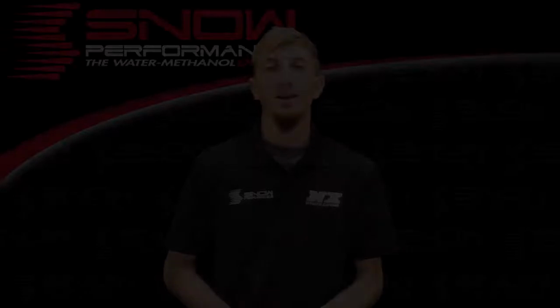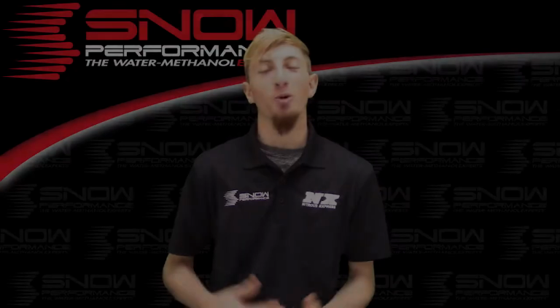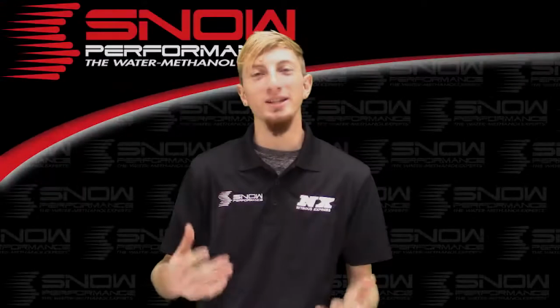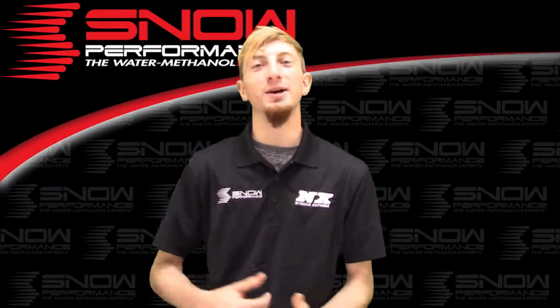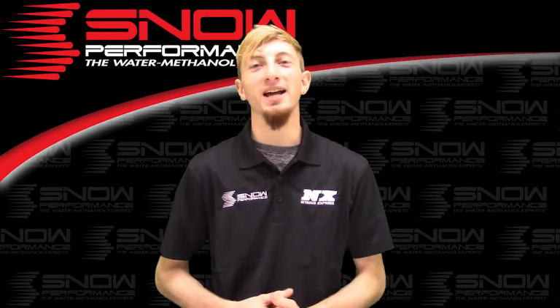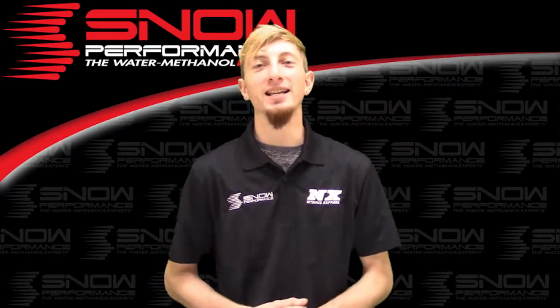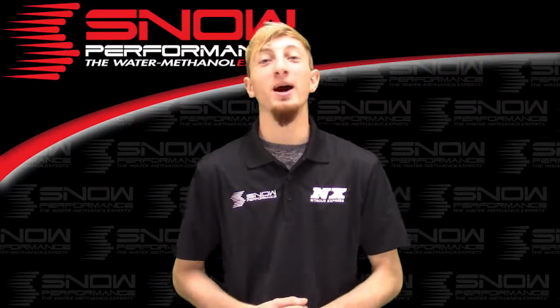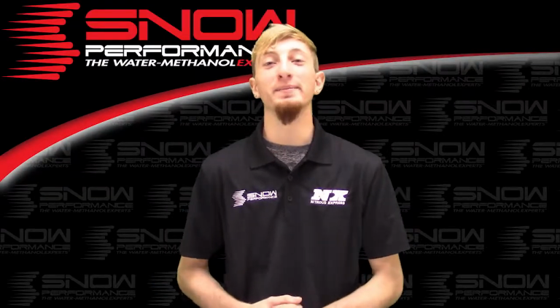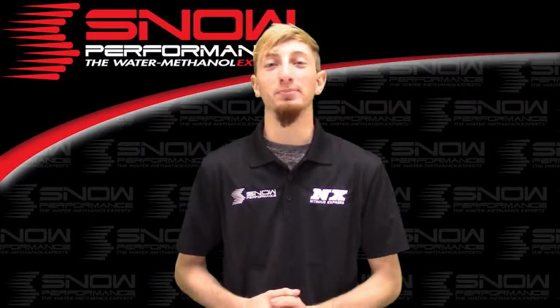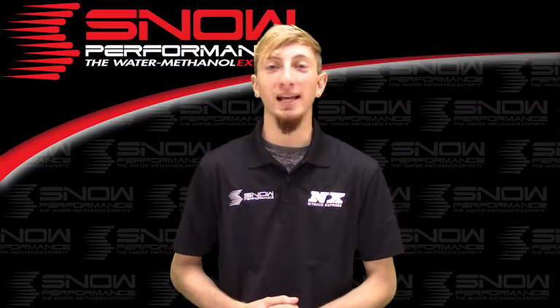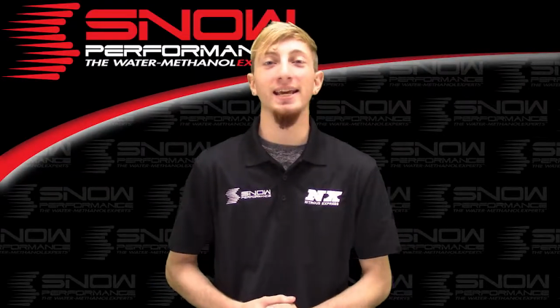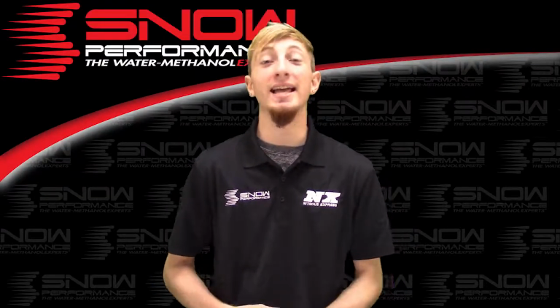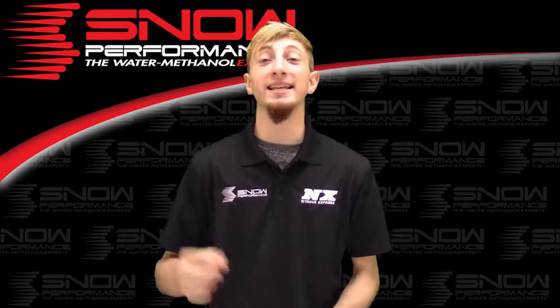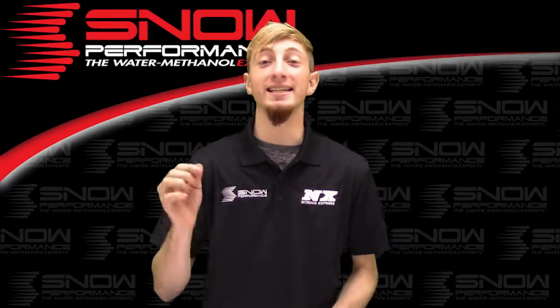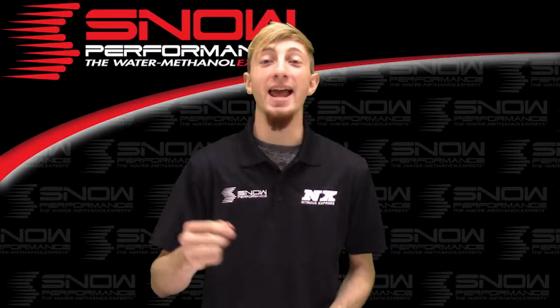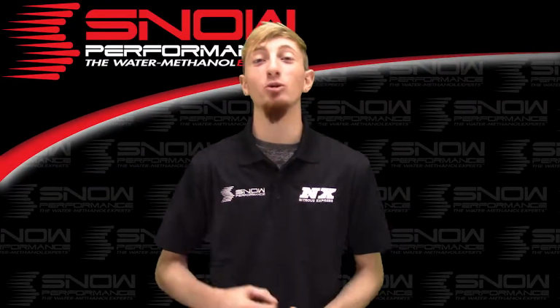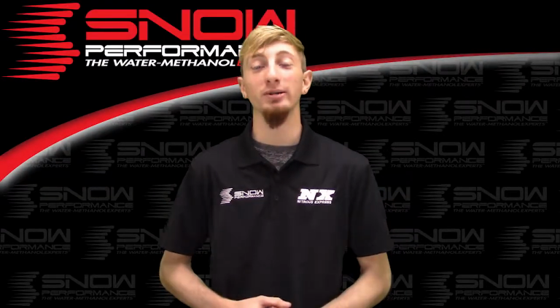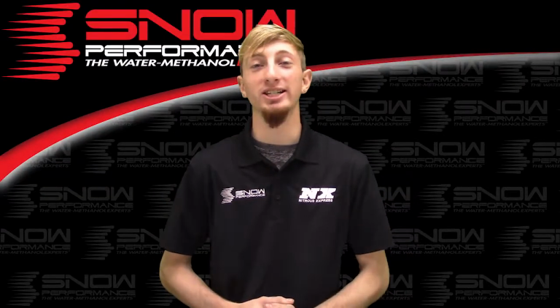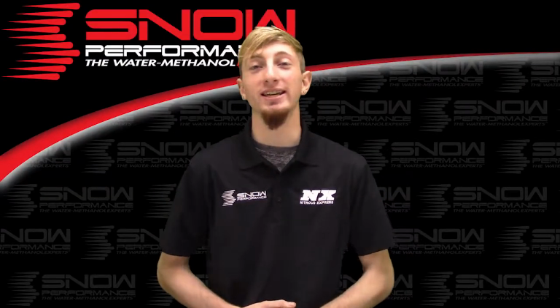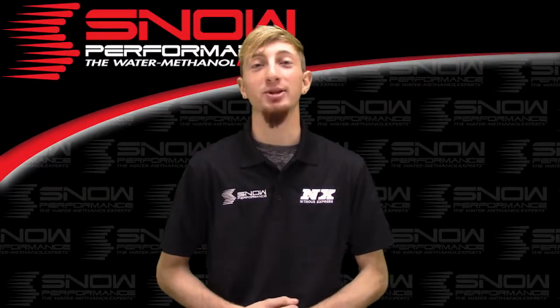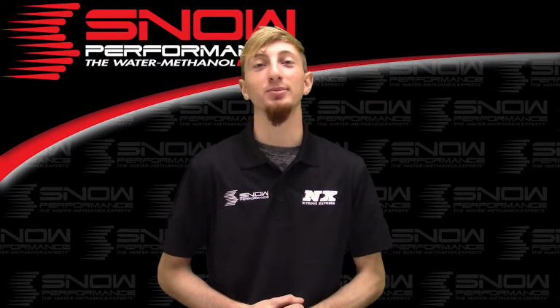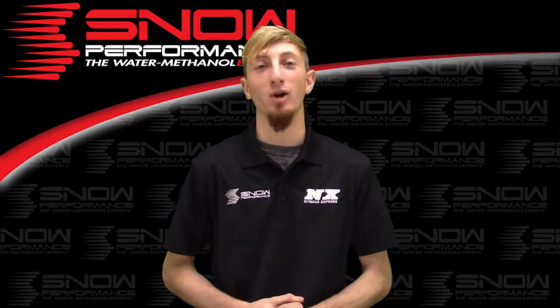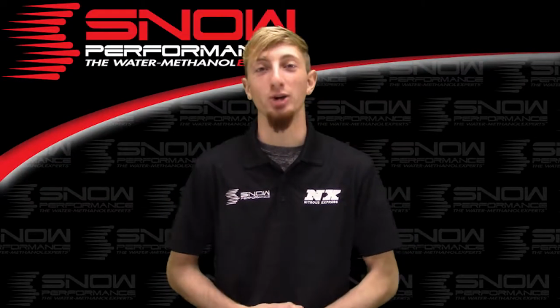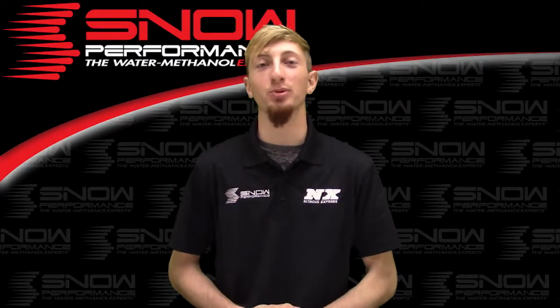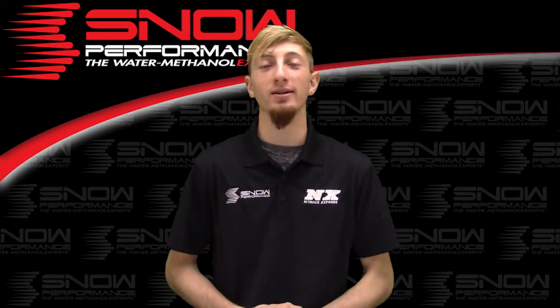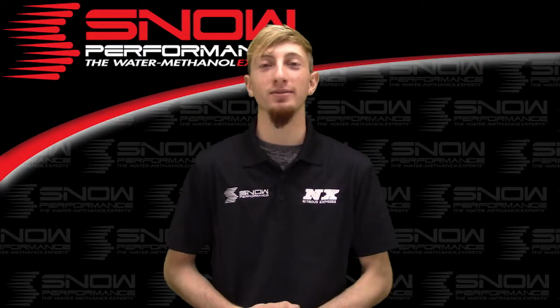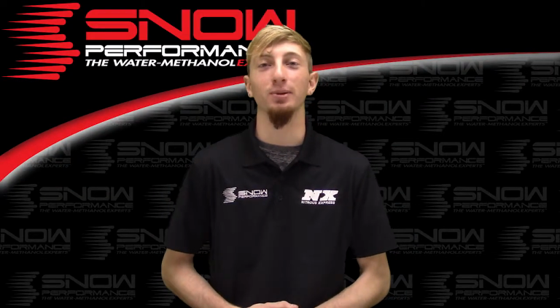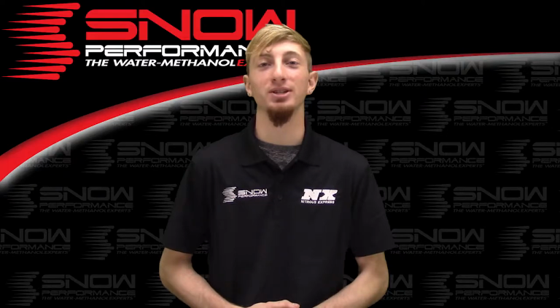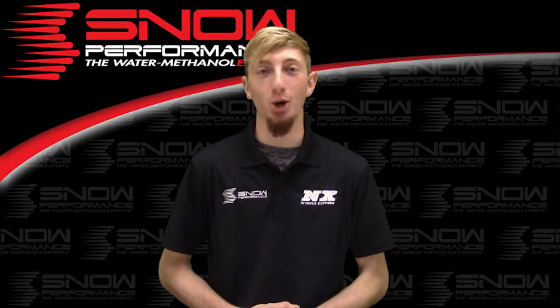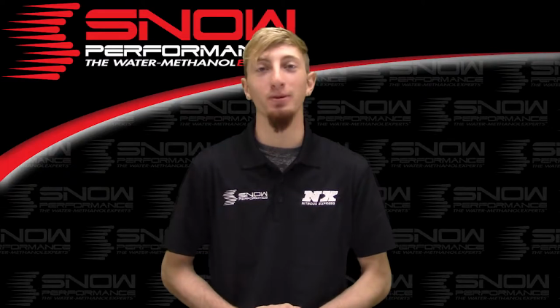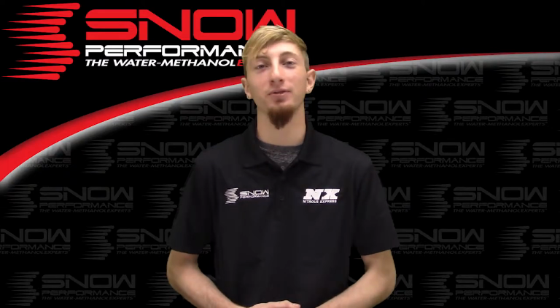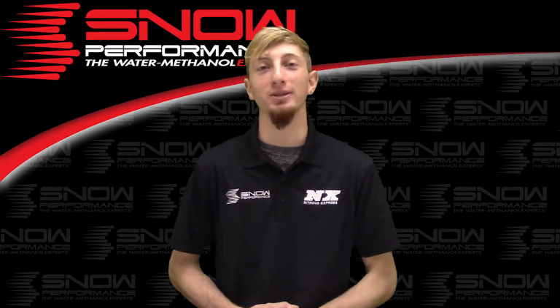What's up guys, my name is Blake and today we're going to be checking out some great new products from Snow Performance.